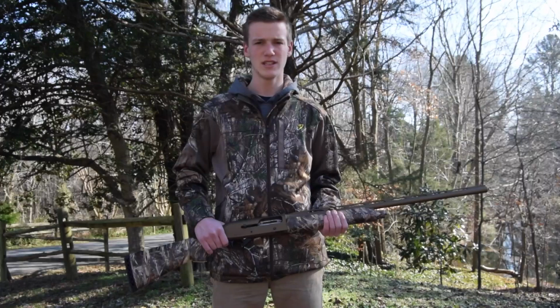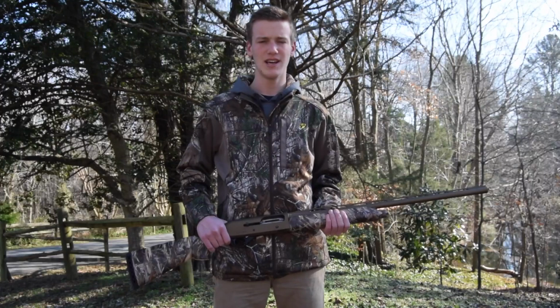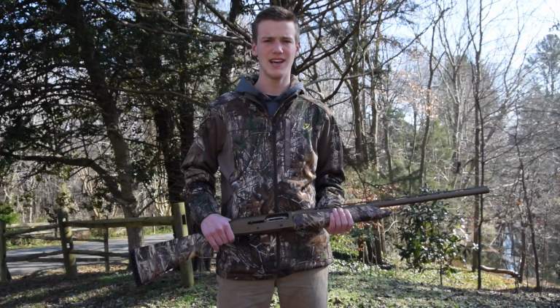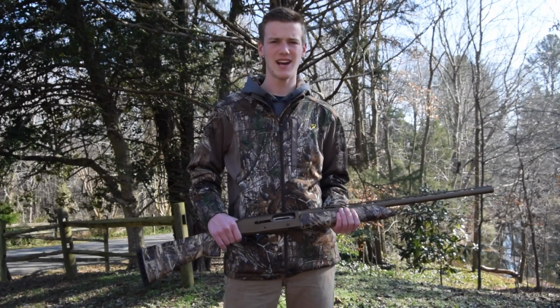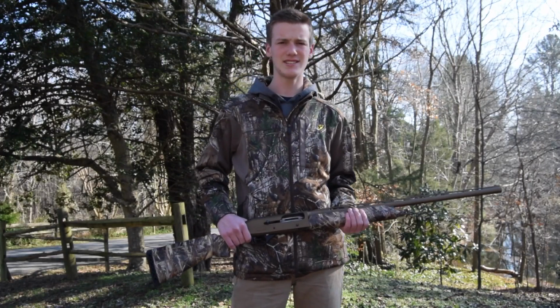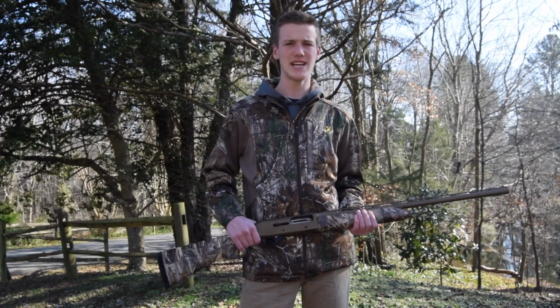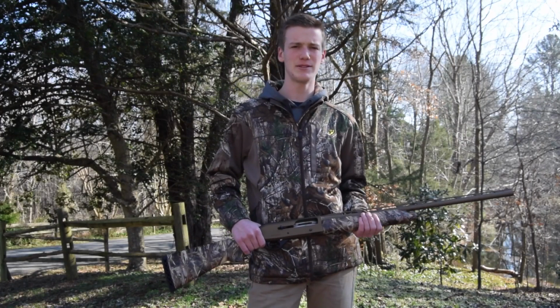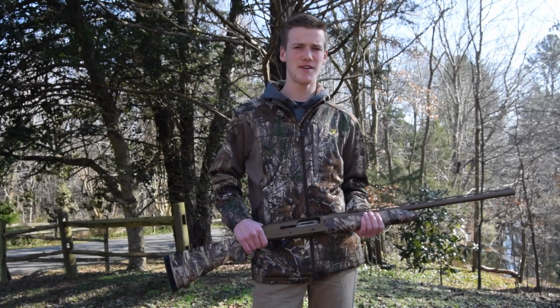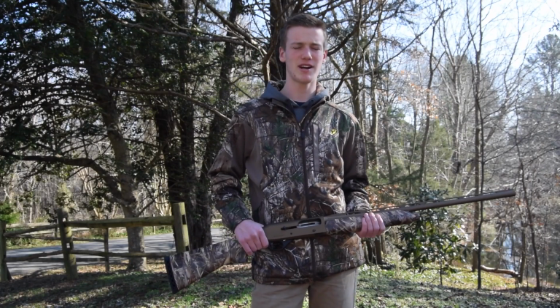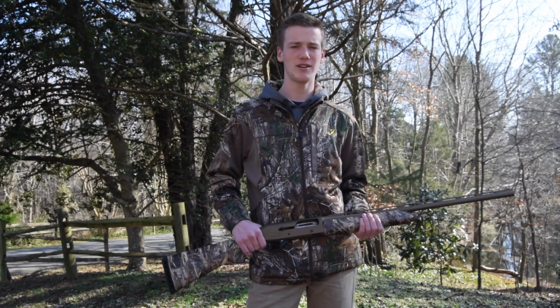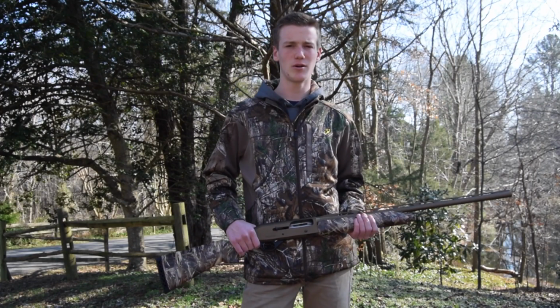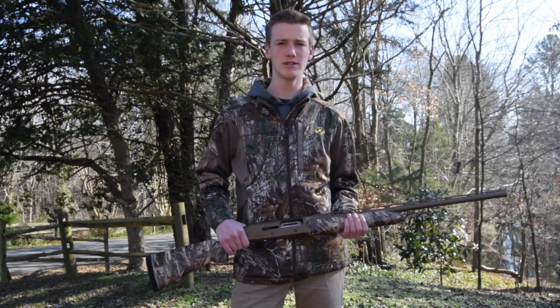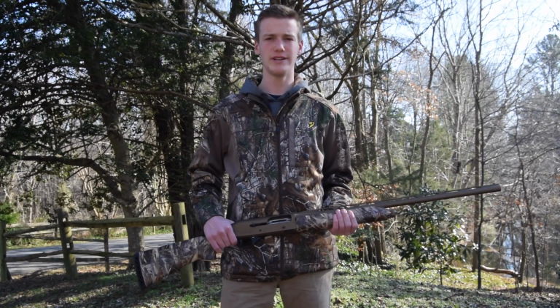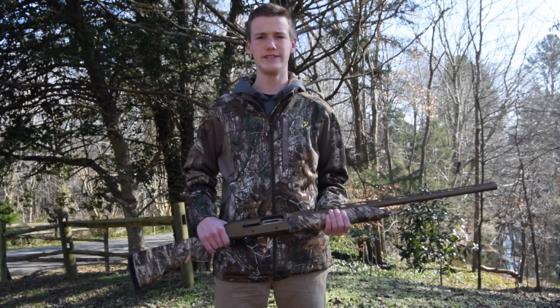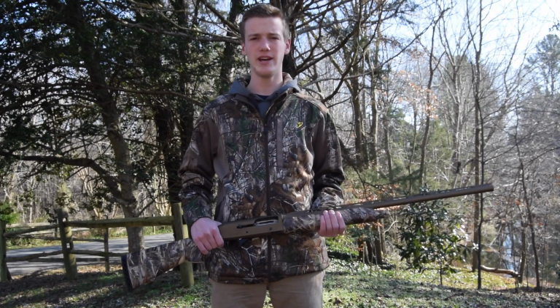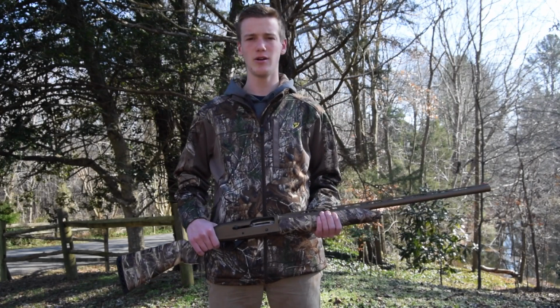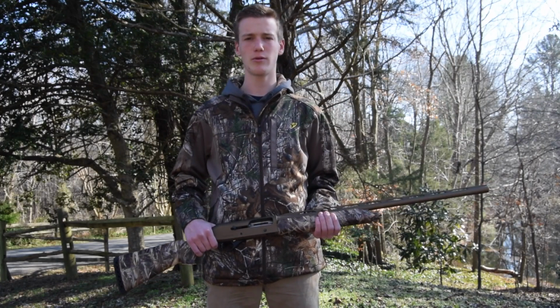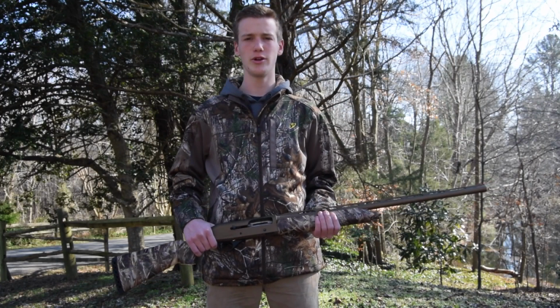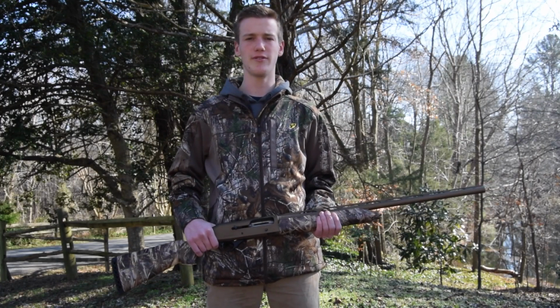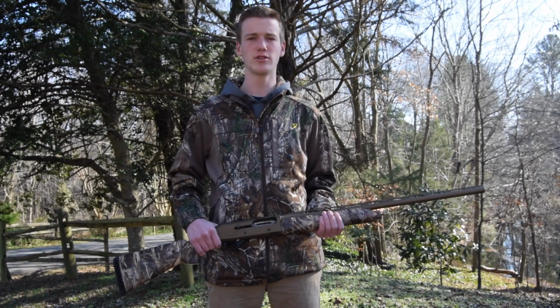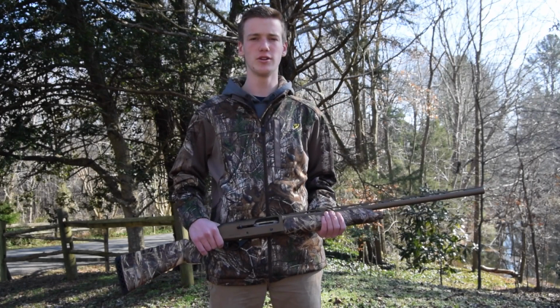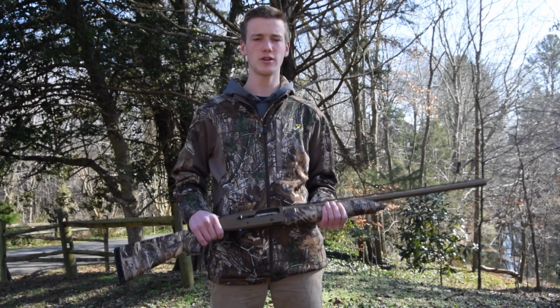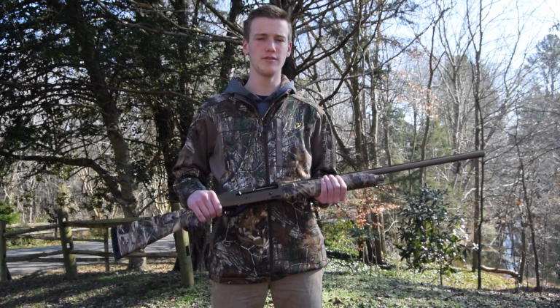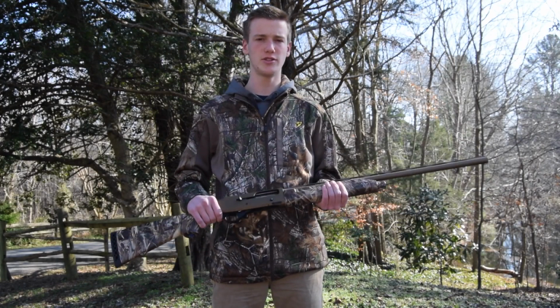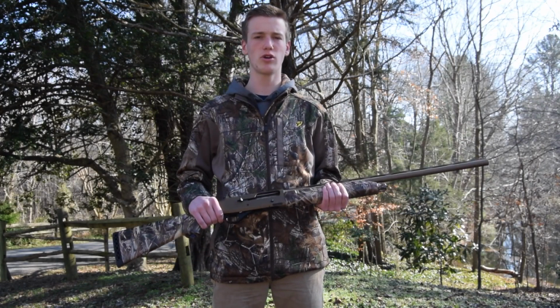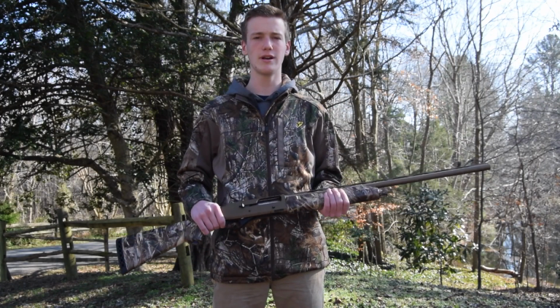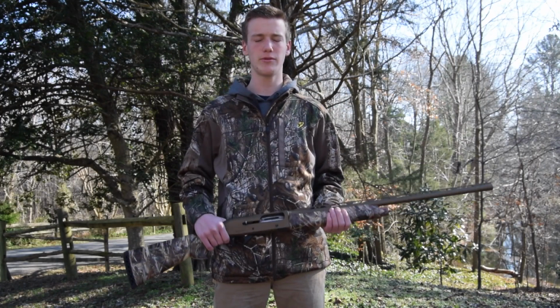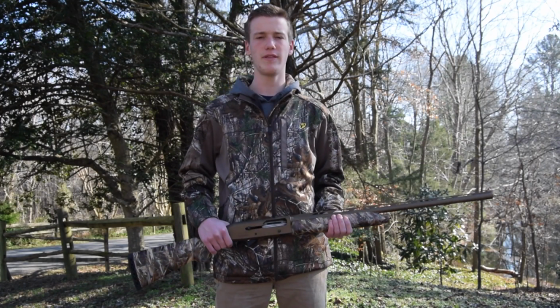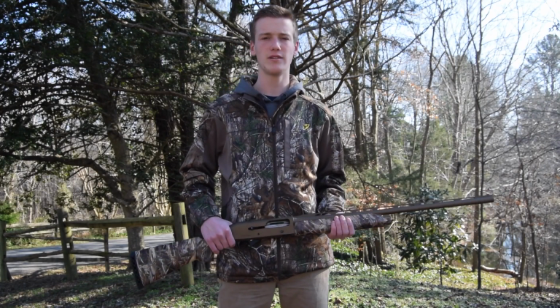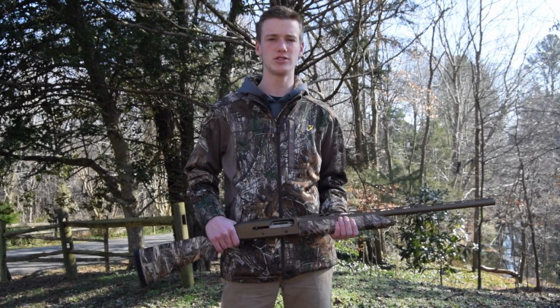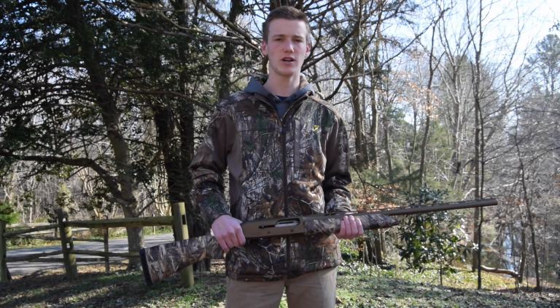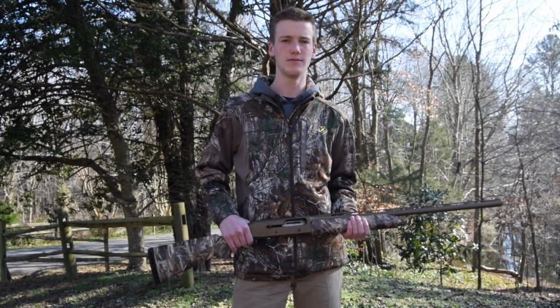Hey guys, it's Sam with Survival Guy Outdoors and today we're going to do the first look of the Stoeger M3000 Shotgun.